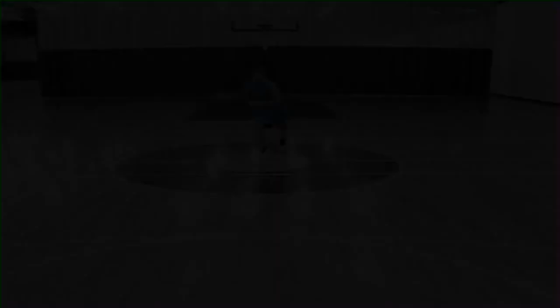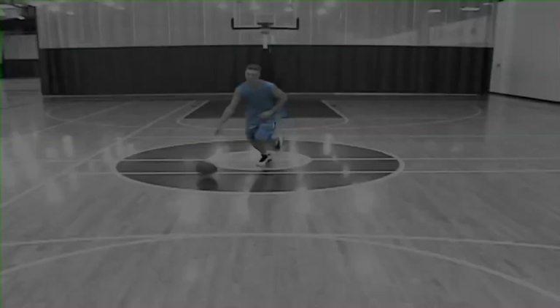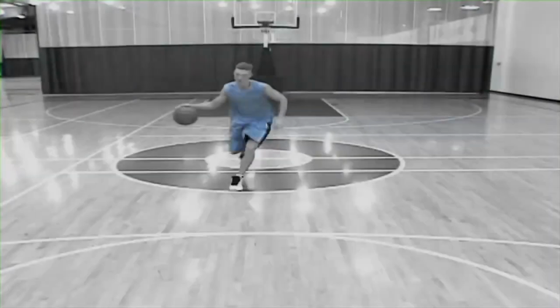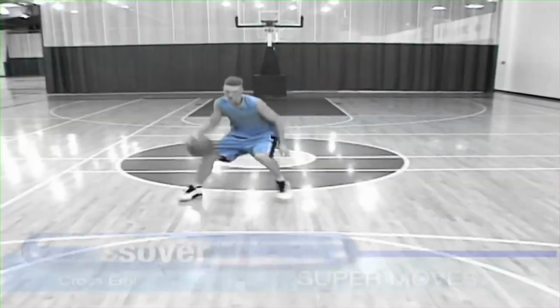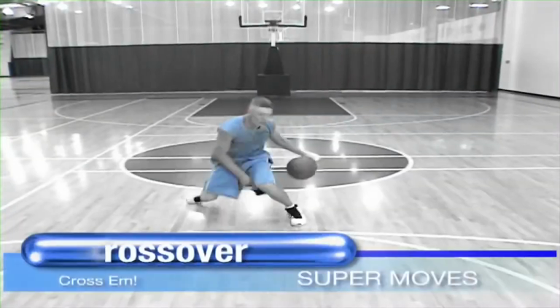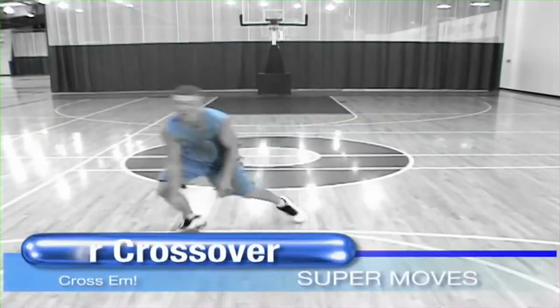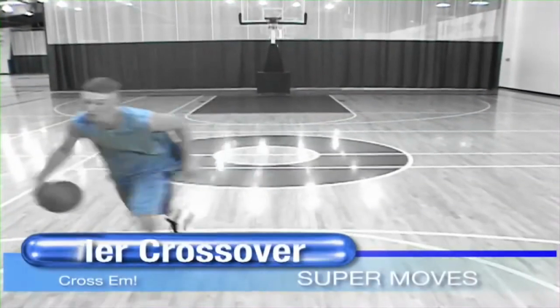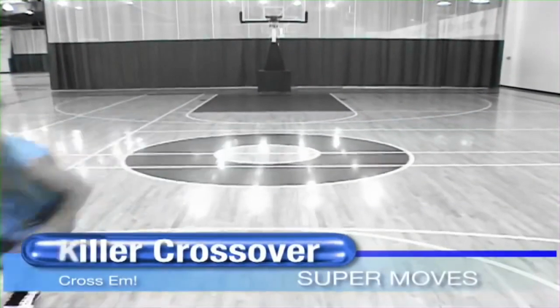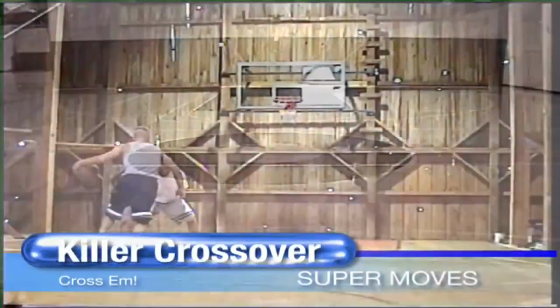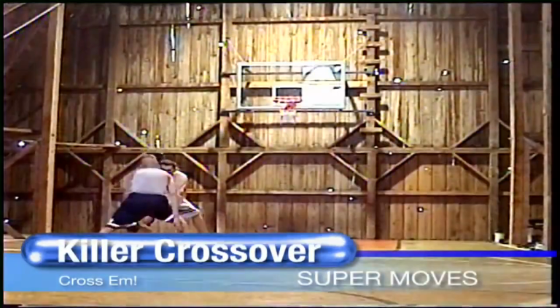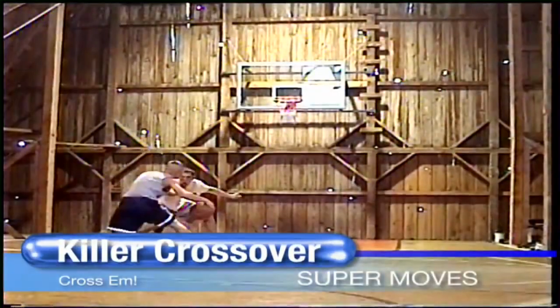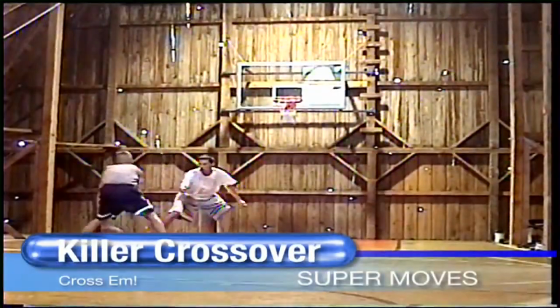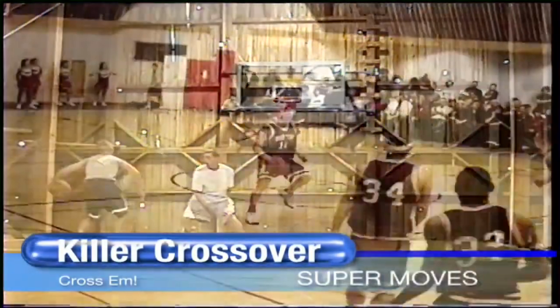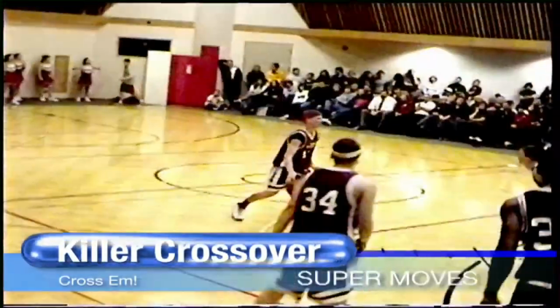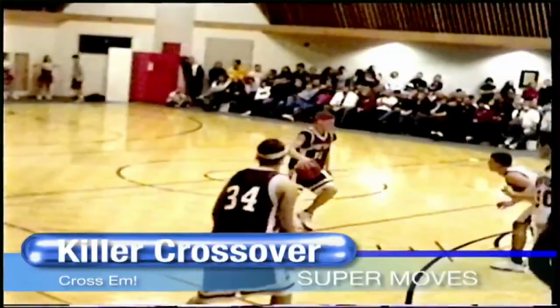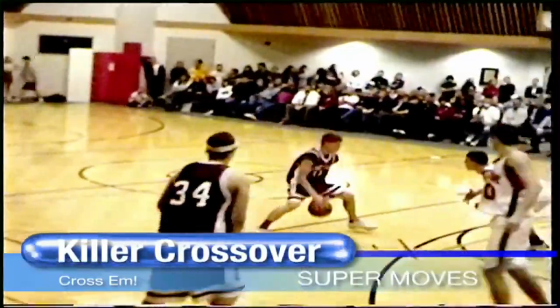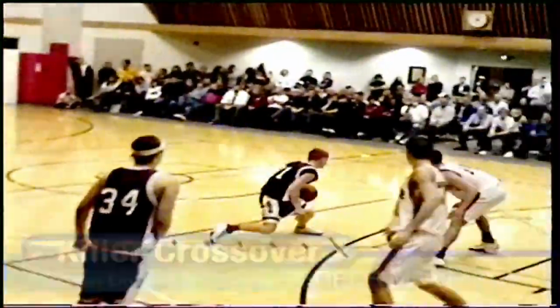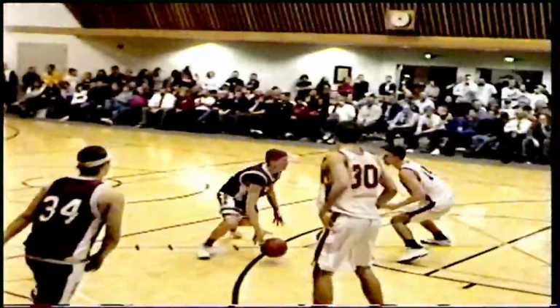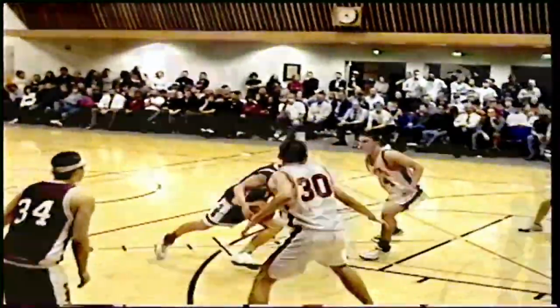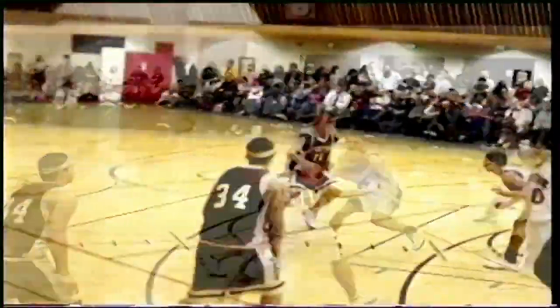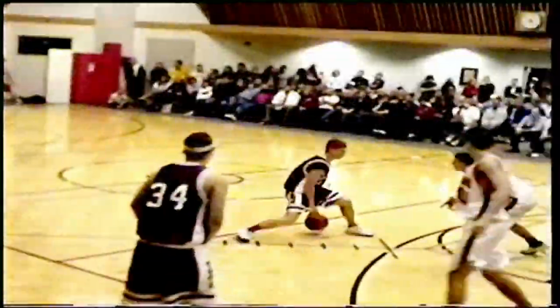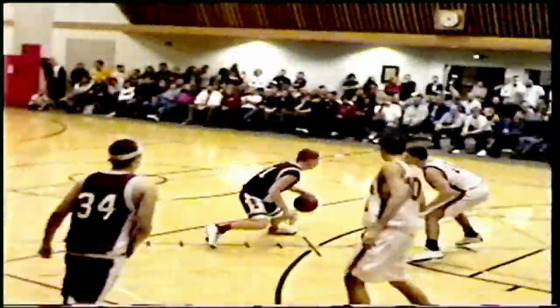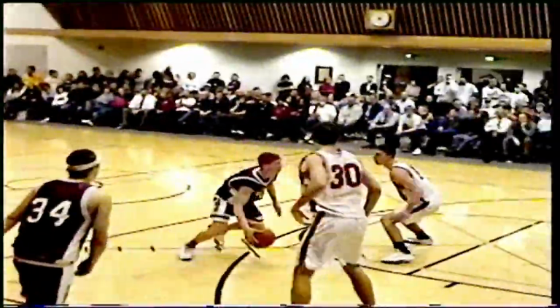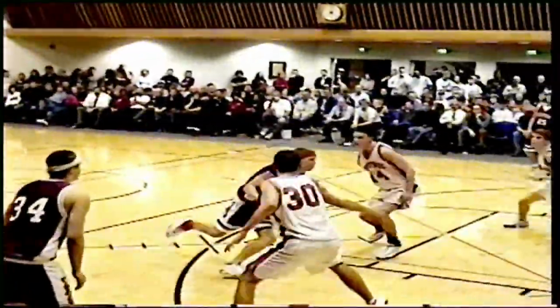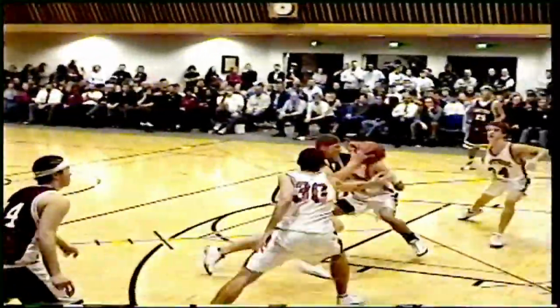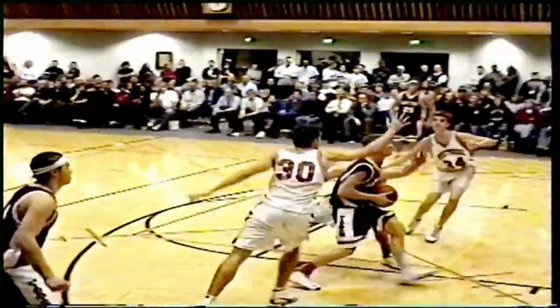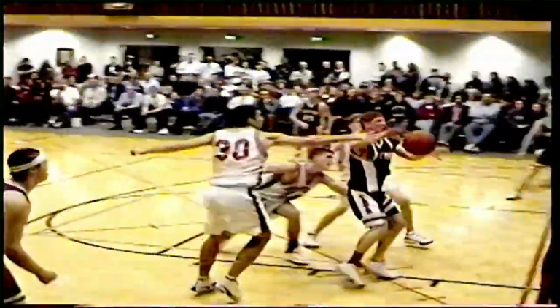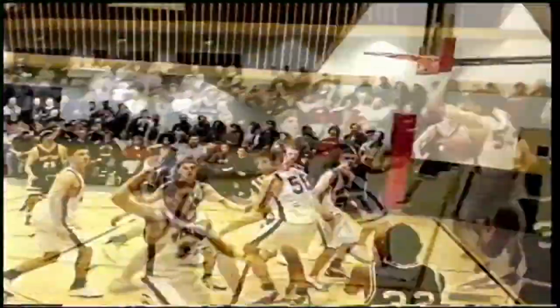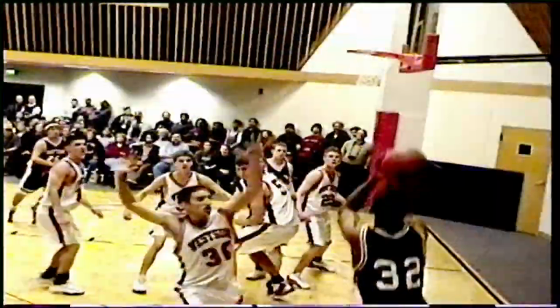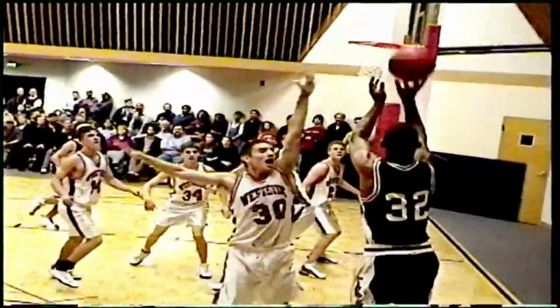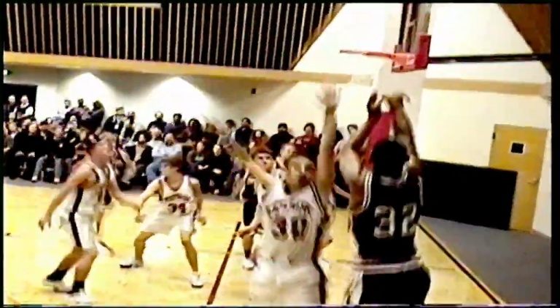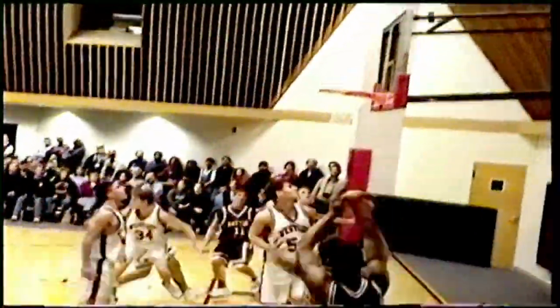The killer crossover, also known as the UTEP two-step, was made famous by former NBA player Tim Hardaway.